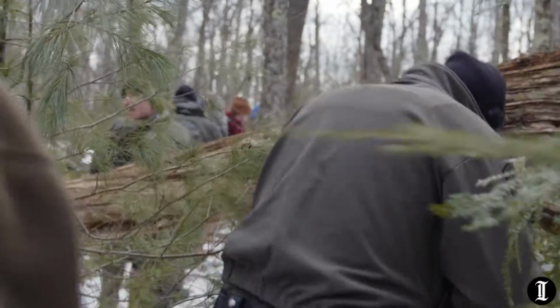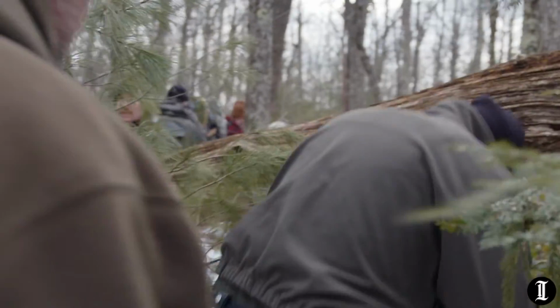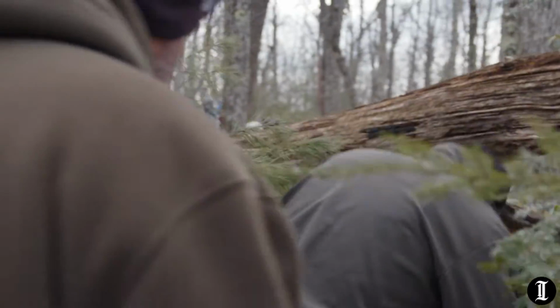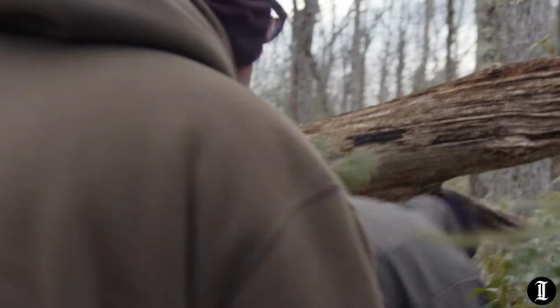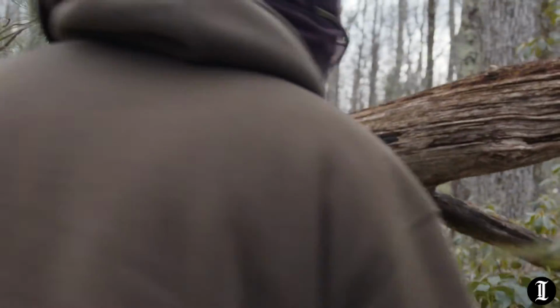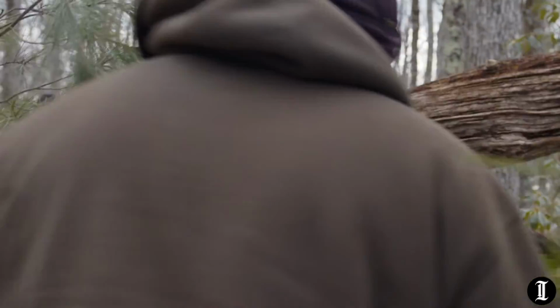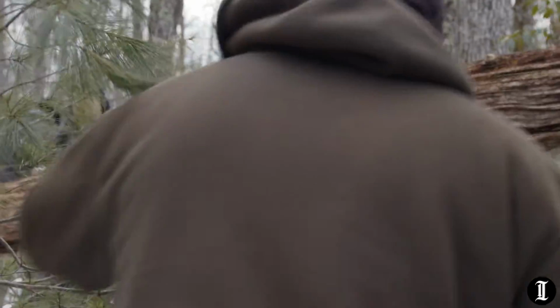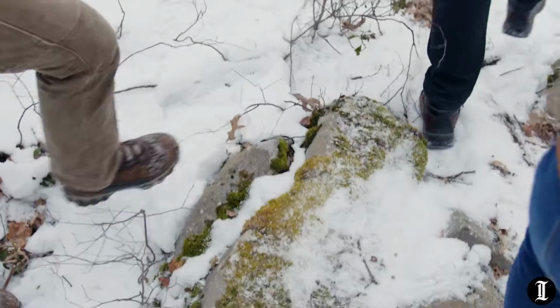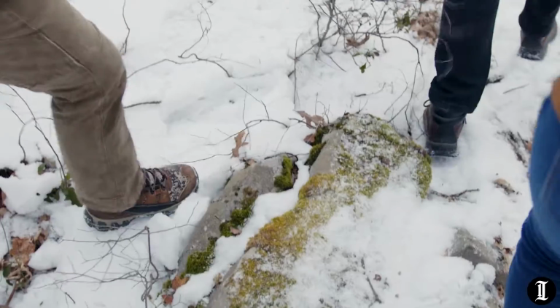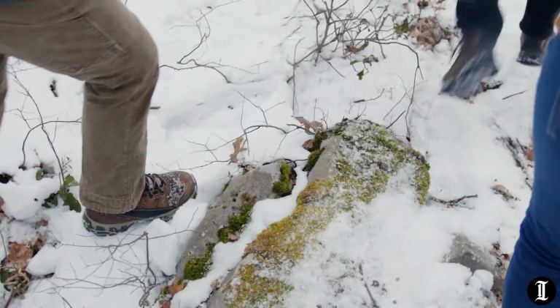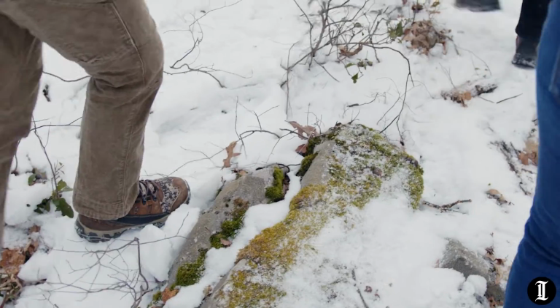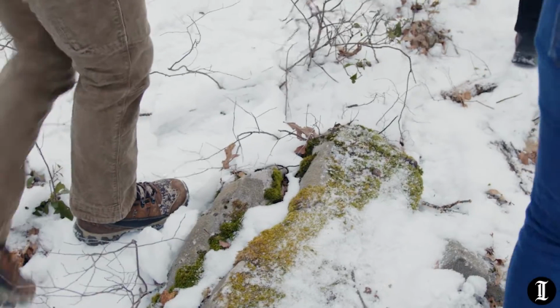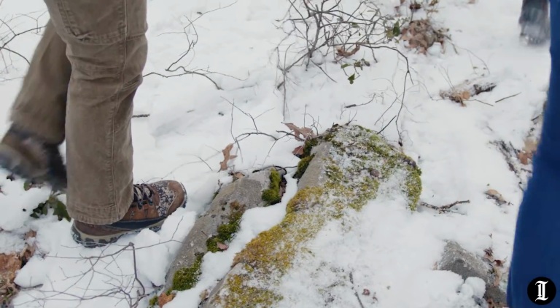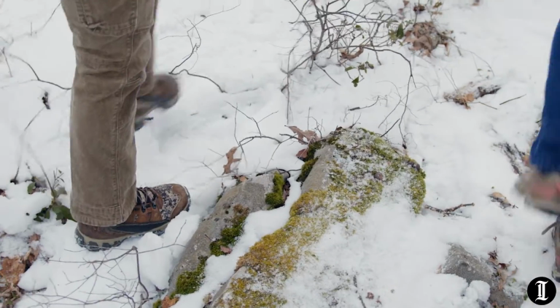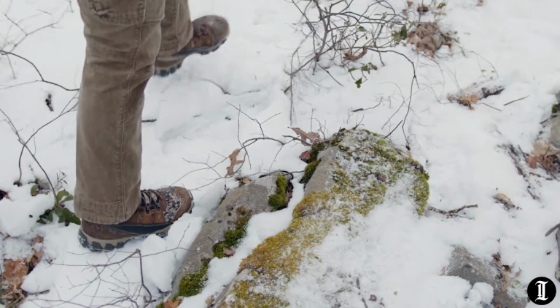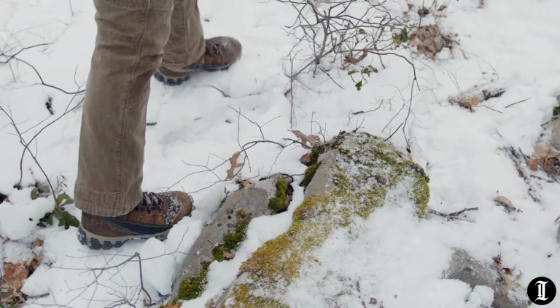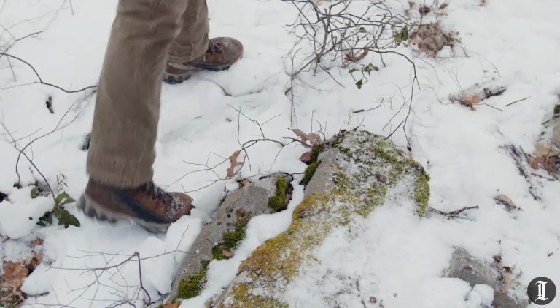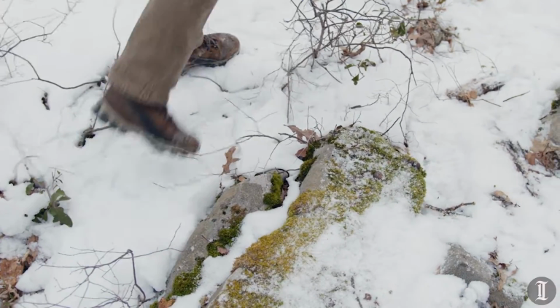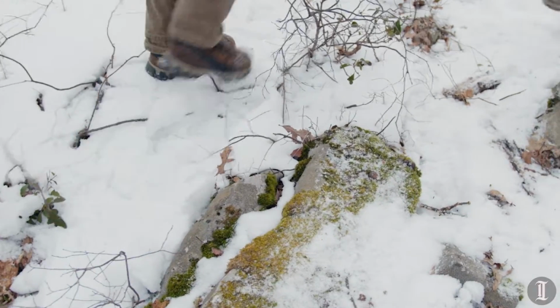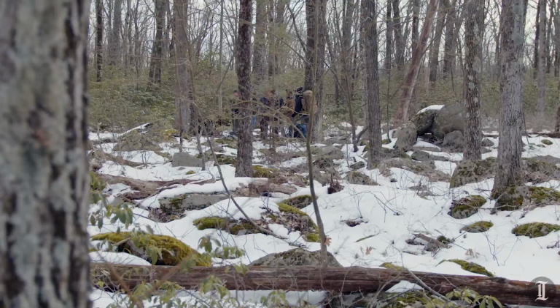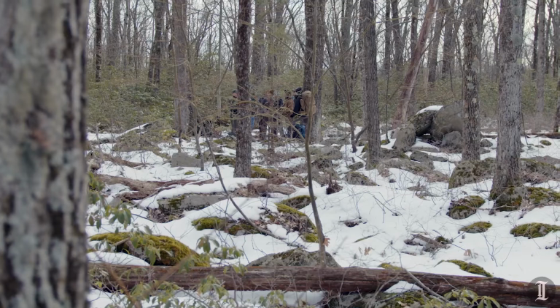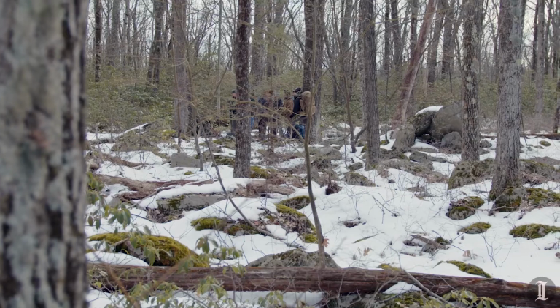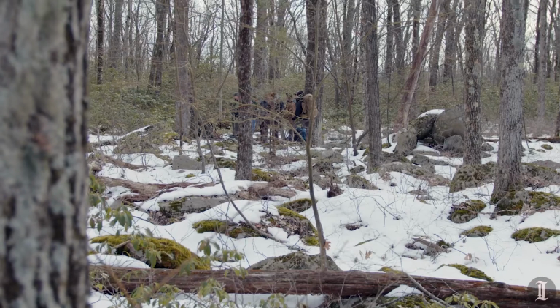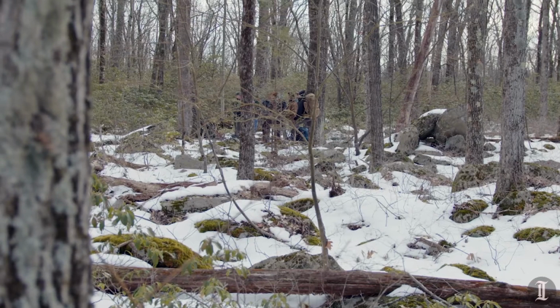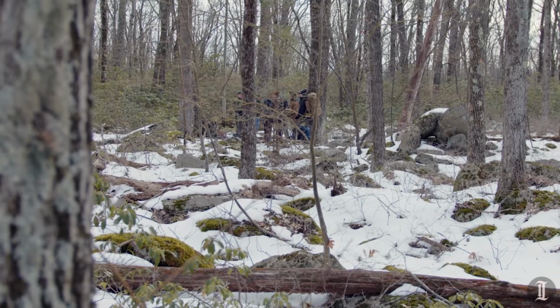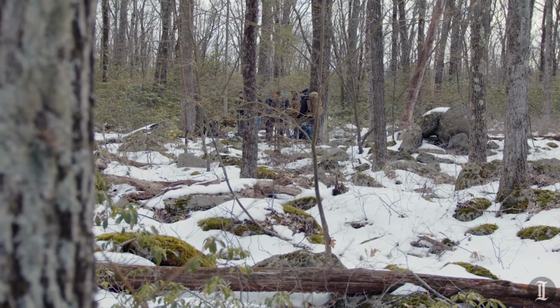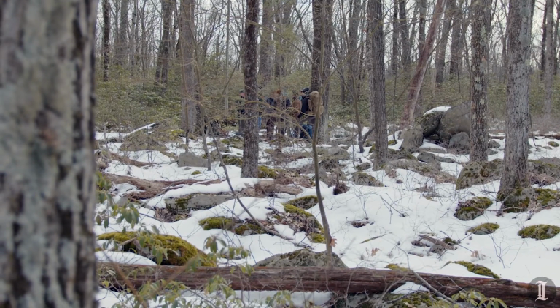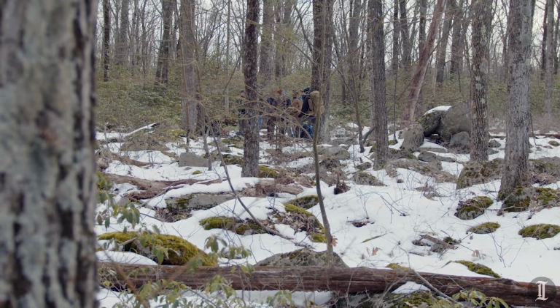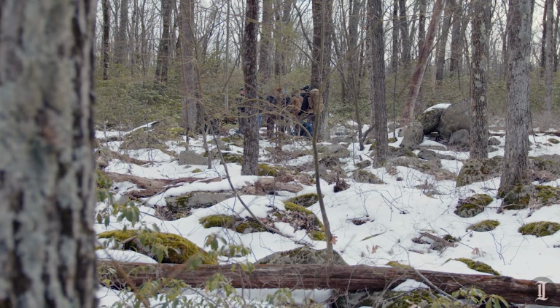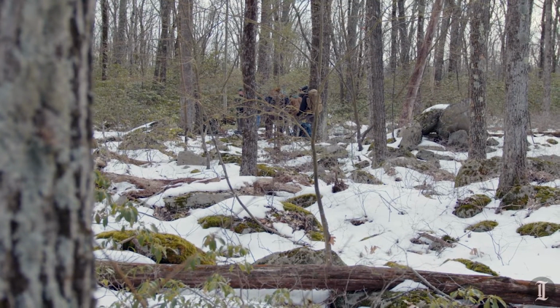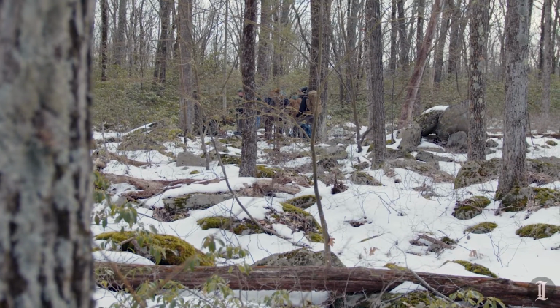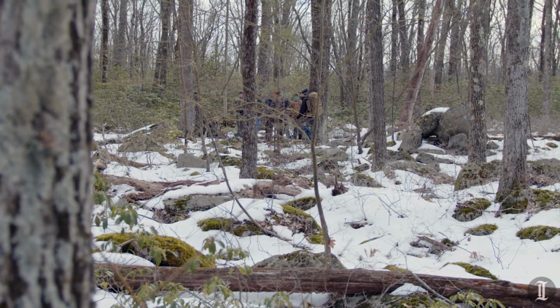Us four are gonna go in, and you guys hang back, and then as soon as we get a tarp in we'll let you know.